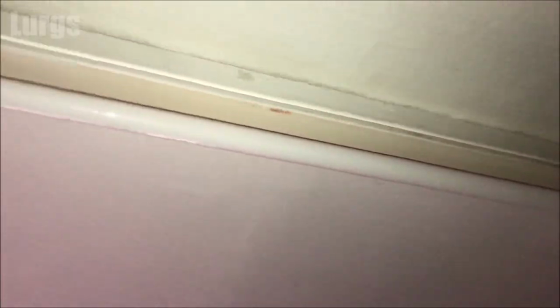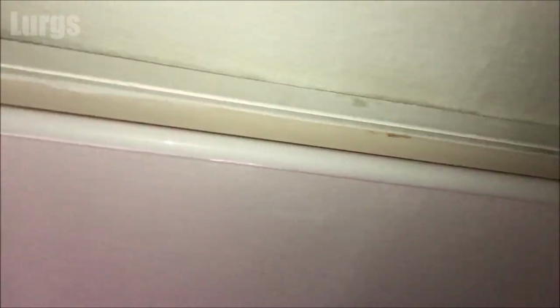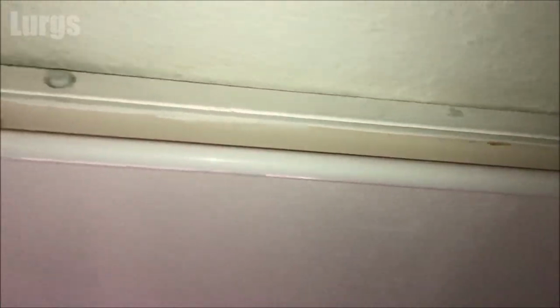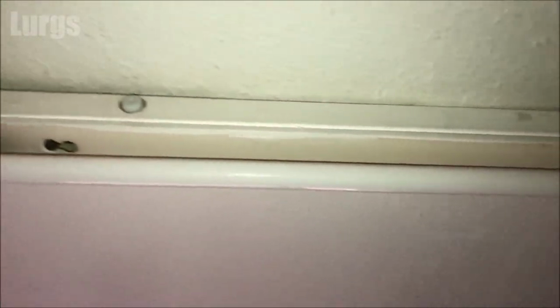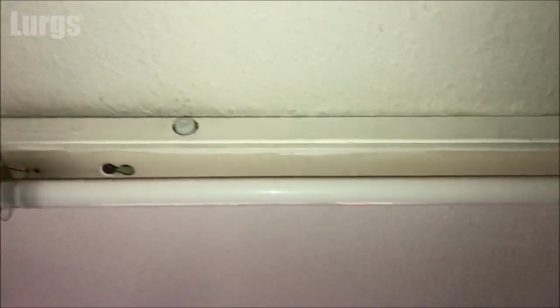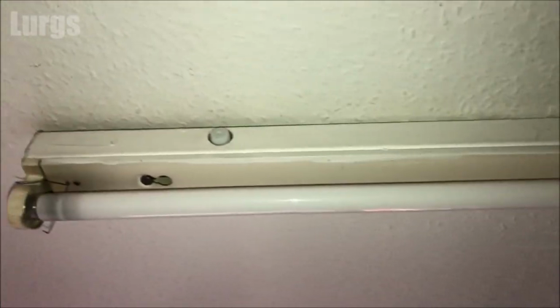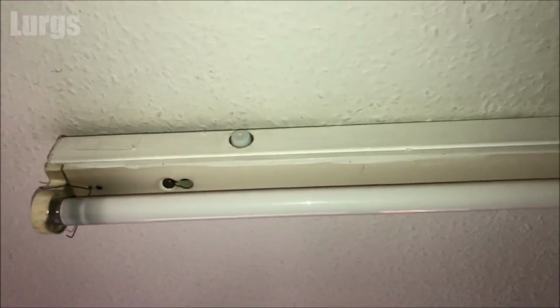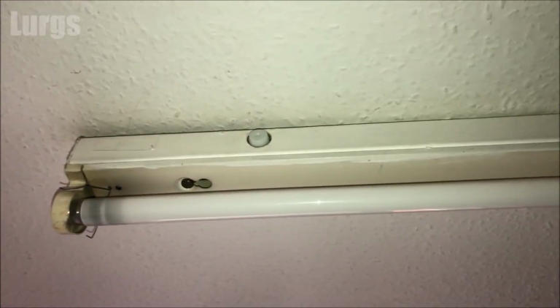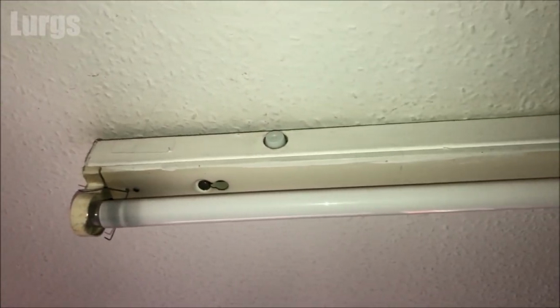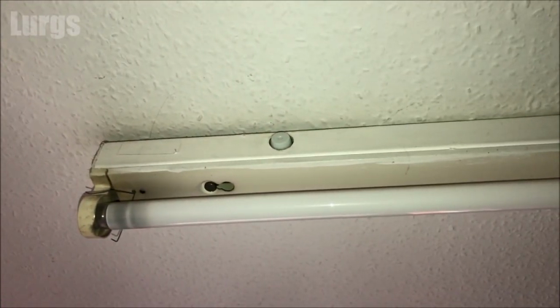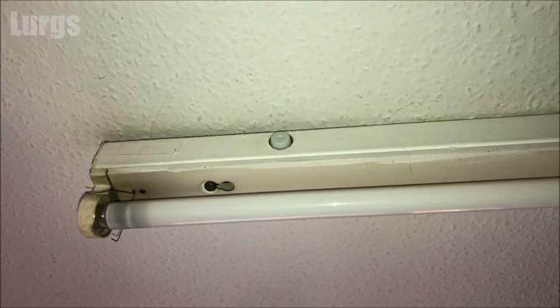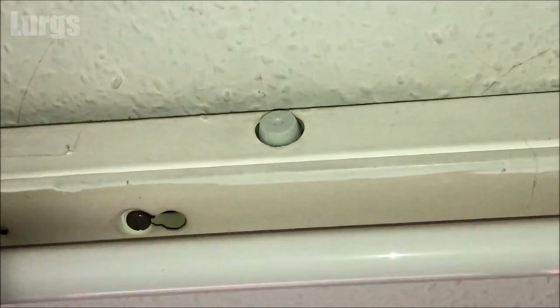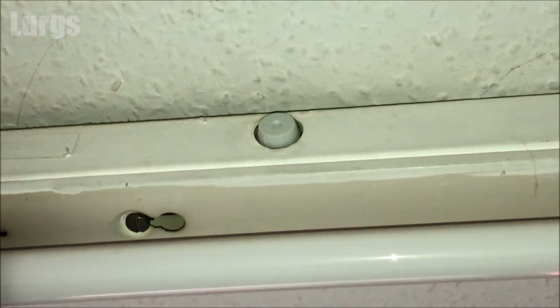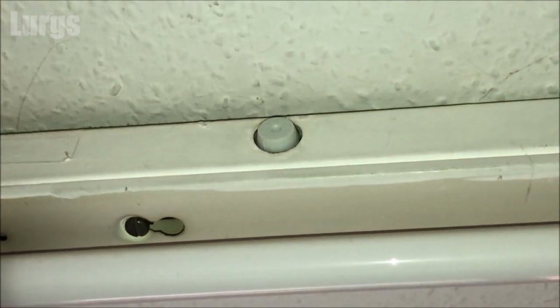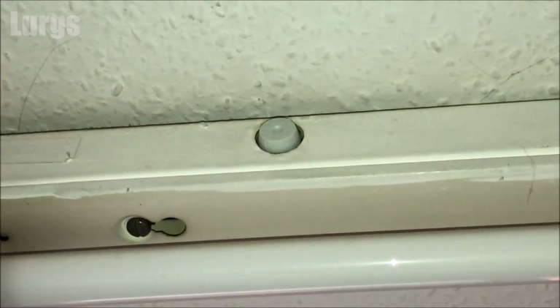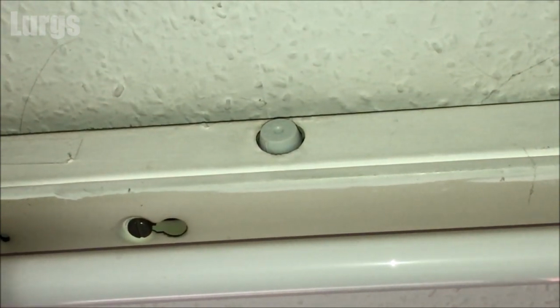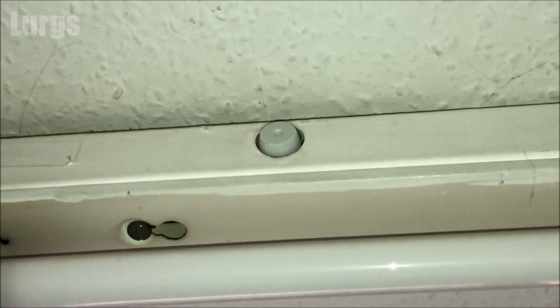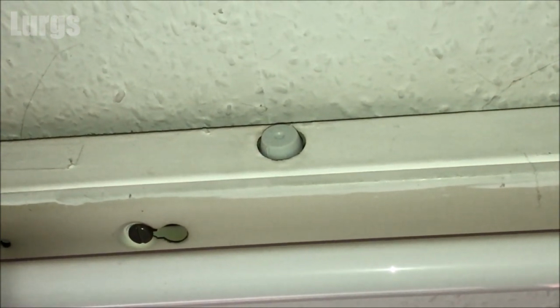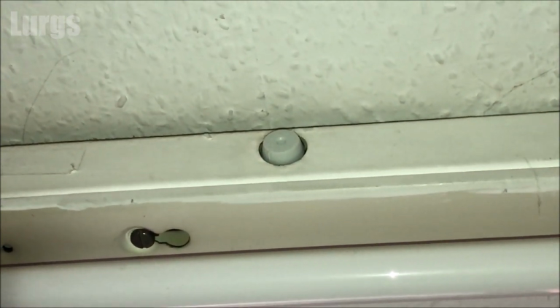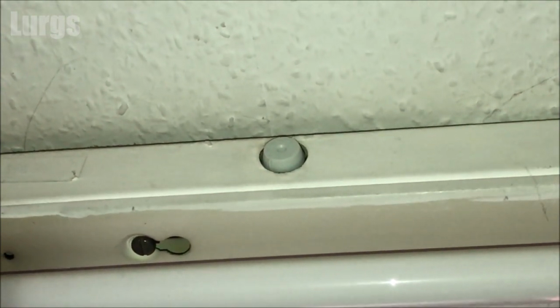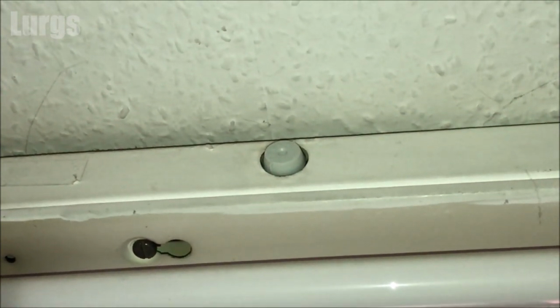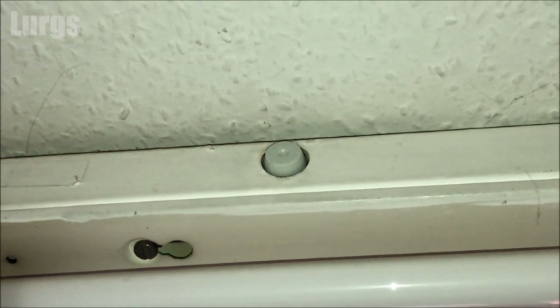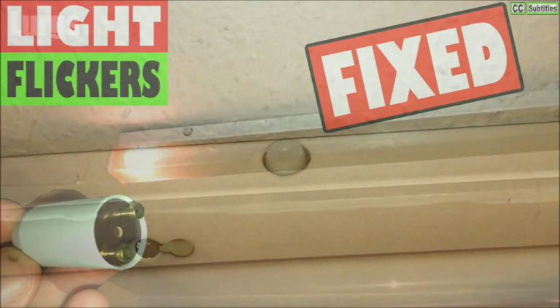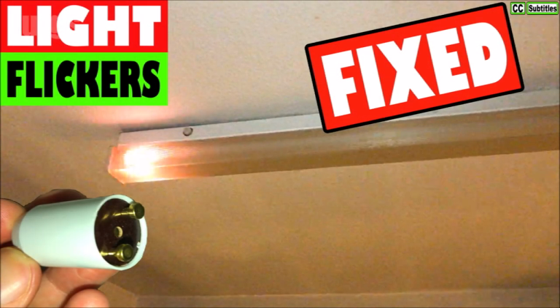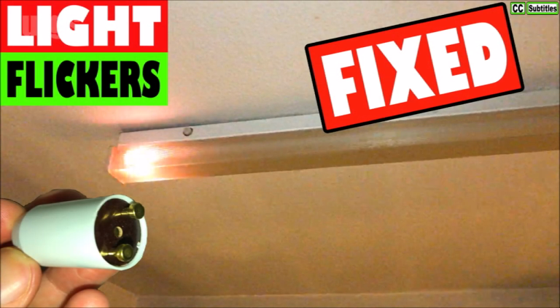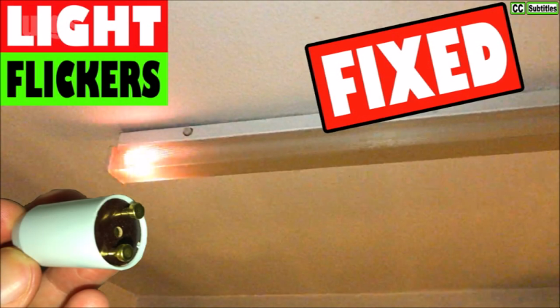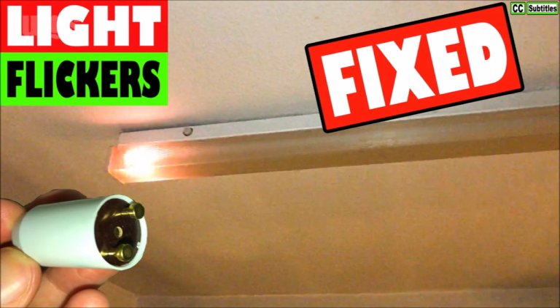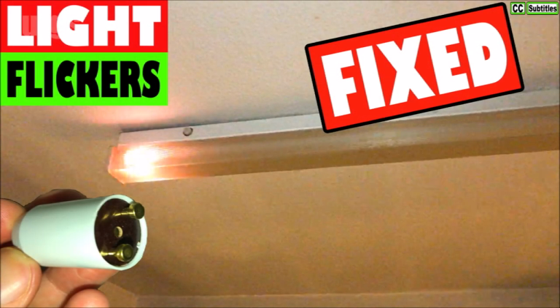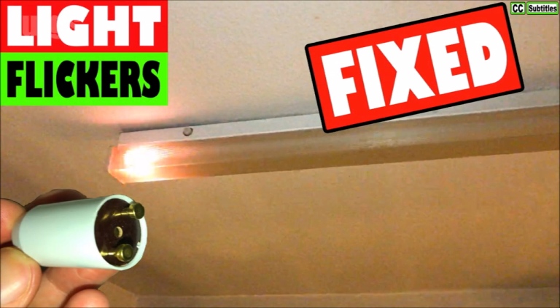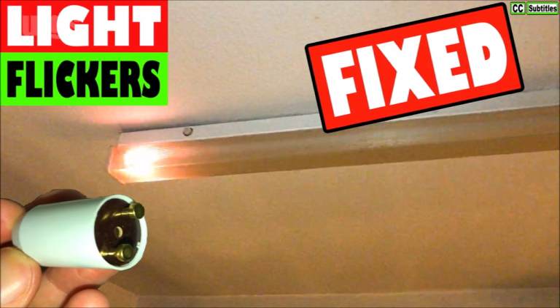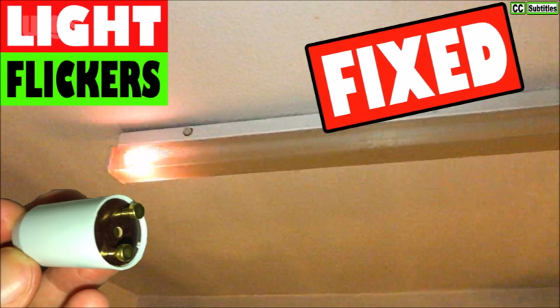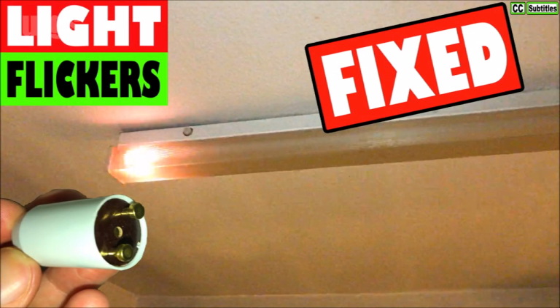If you're going to be replacing the fluorescent tube, it's a good idea to replace the starter at the same time. There's a link above on how to do that.